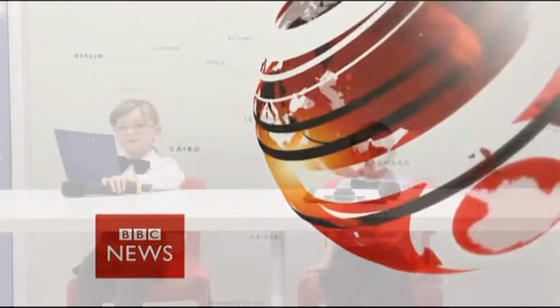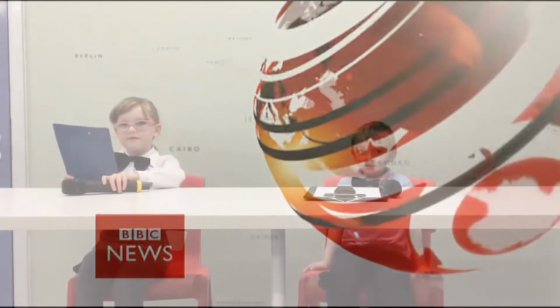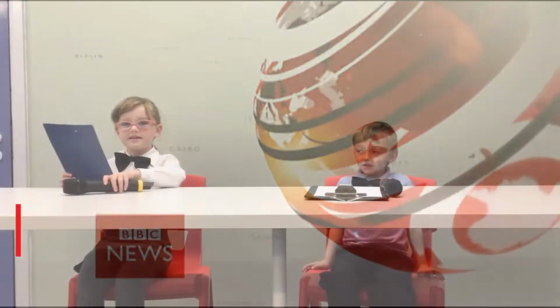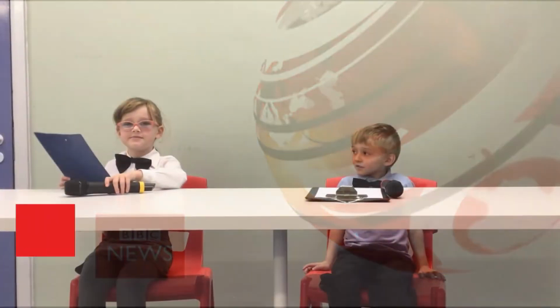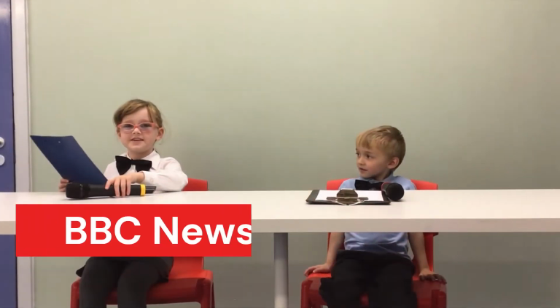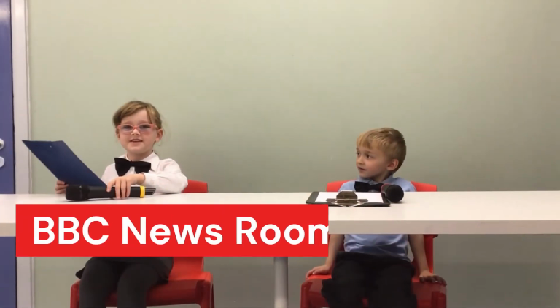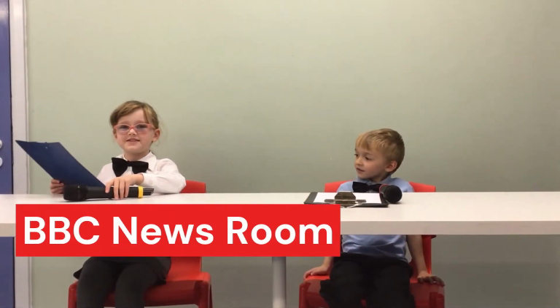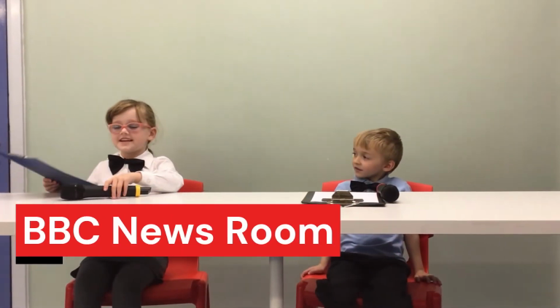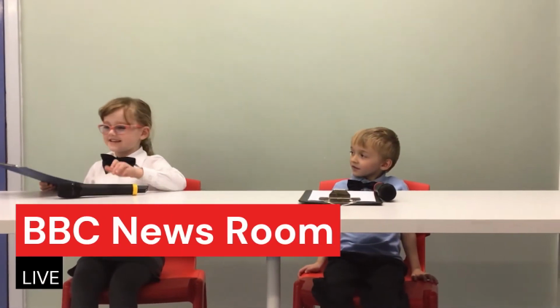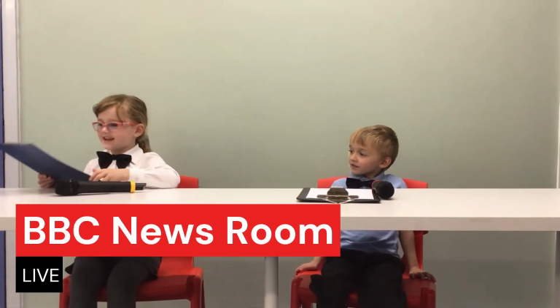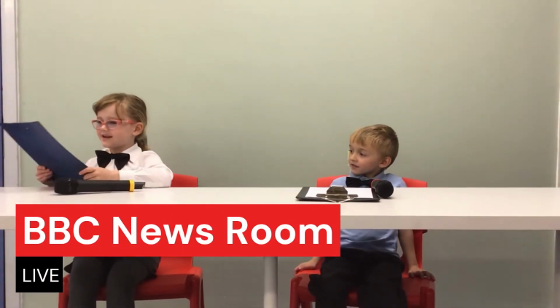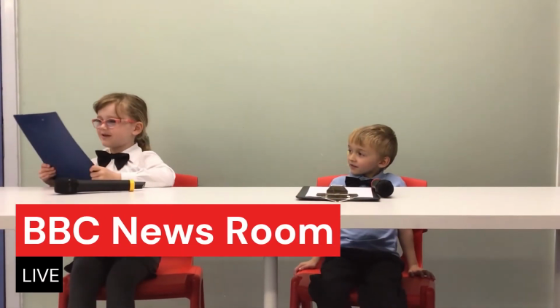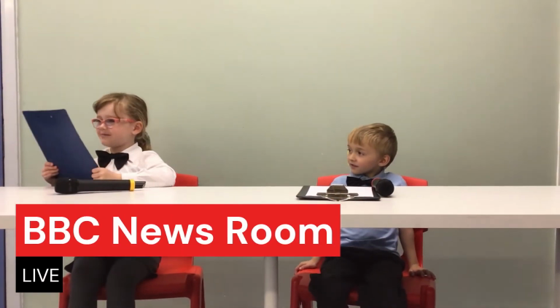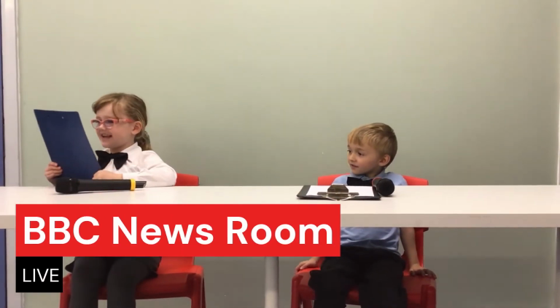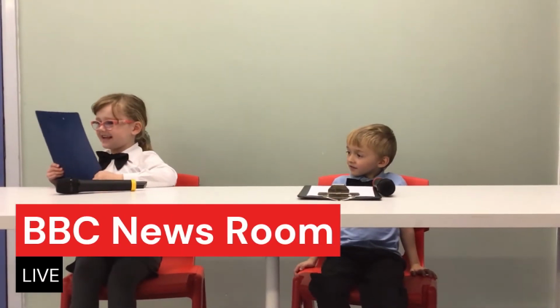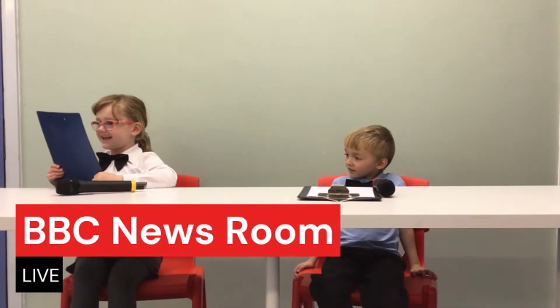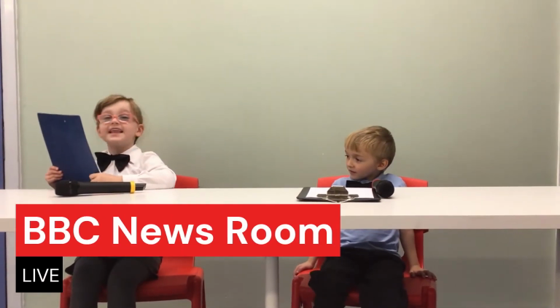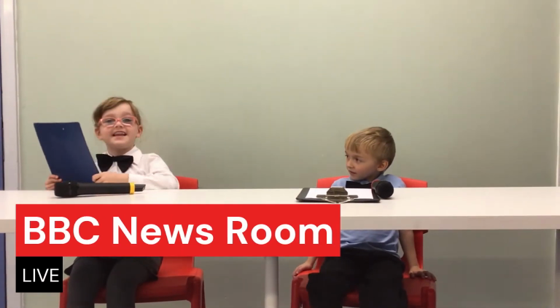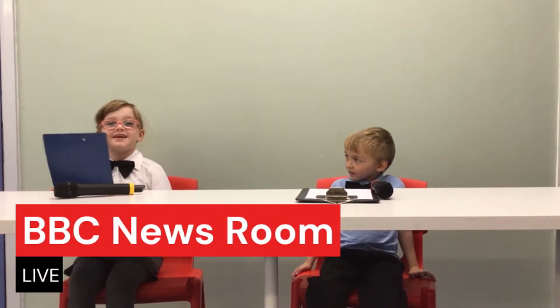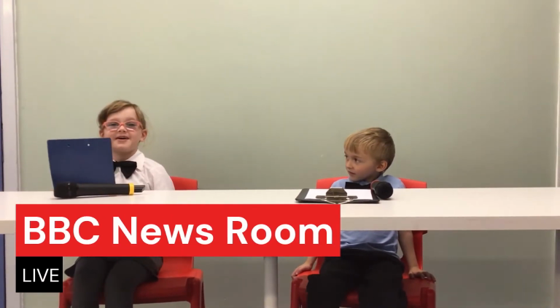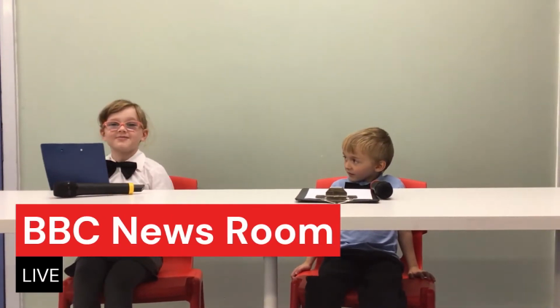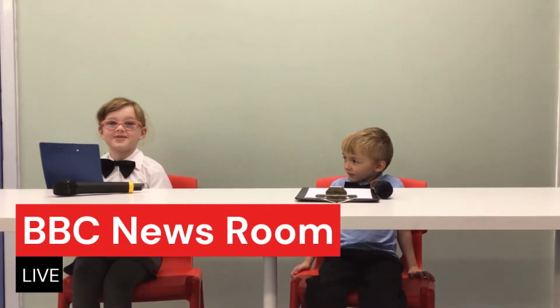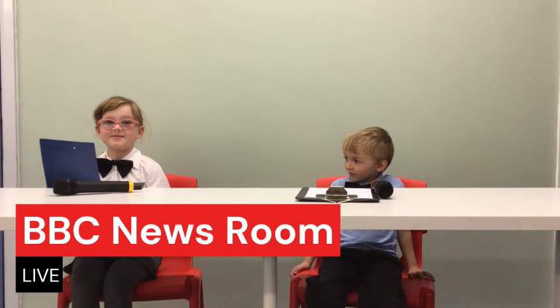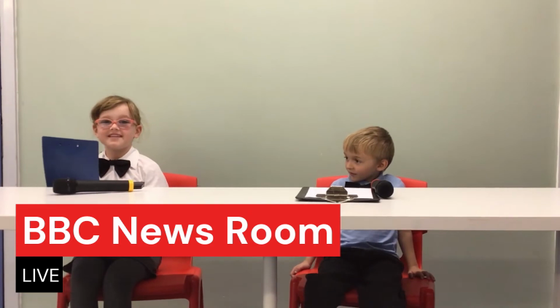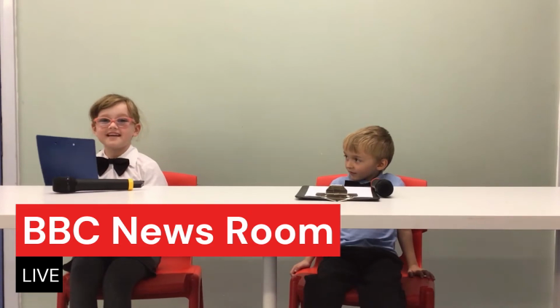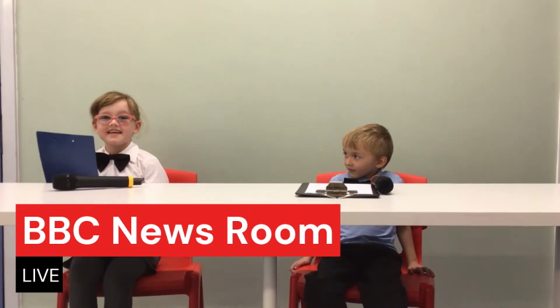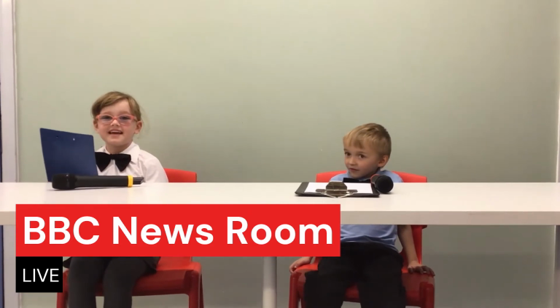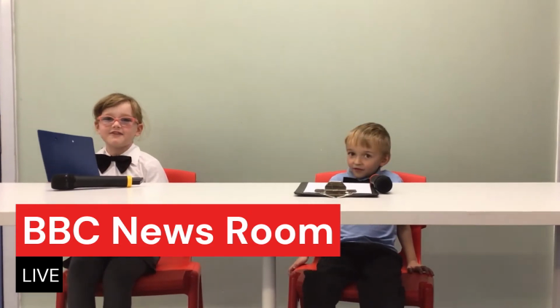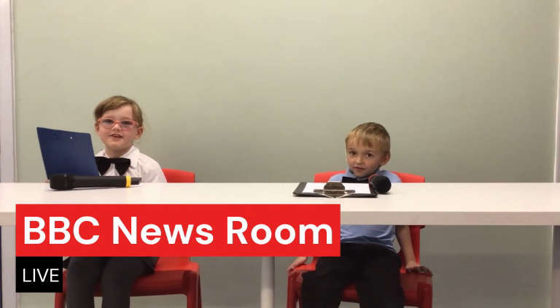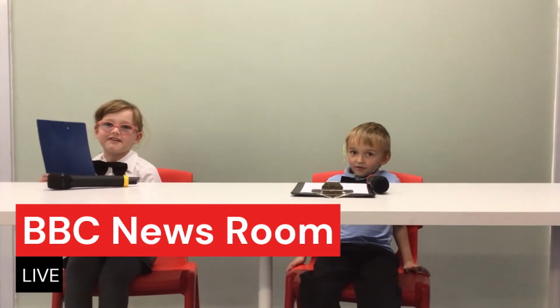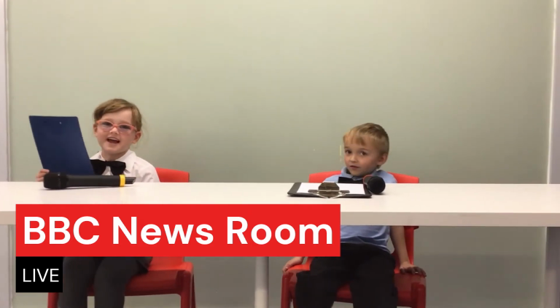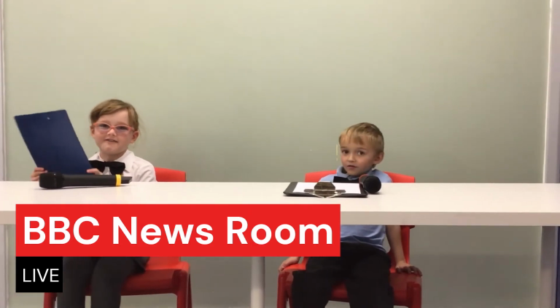Welcome to the news. Today we will be learning about some yummy snacks. They are very, very healthy.